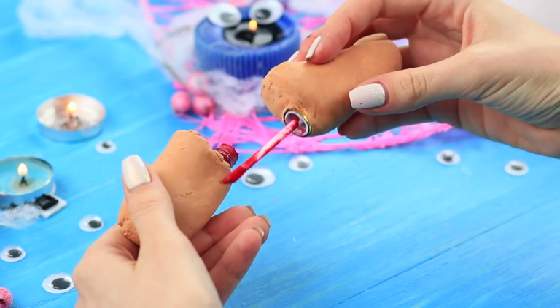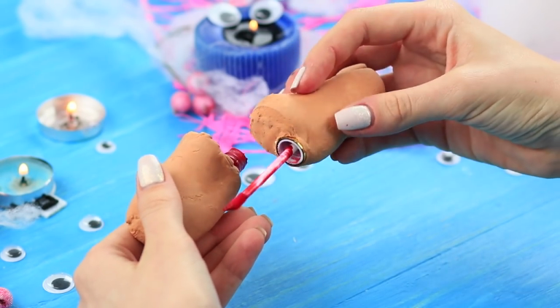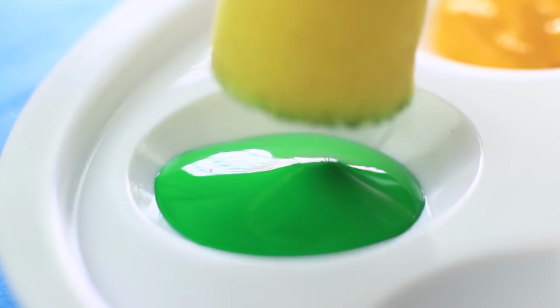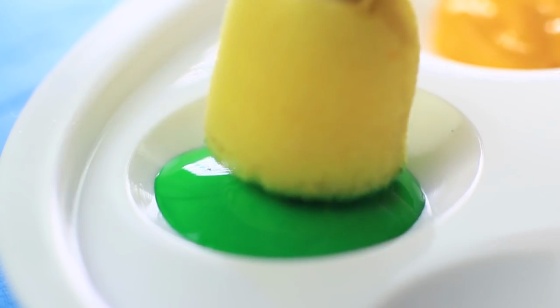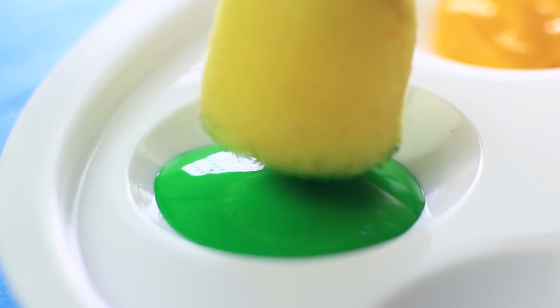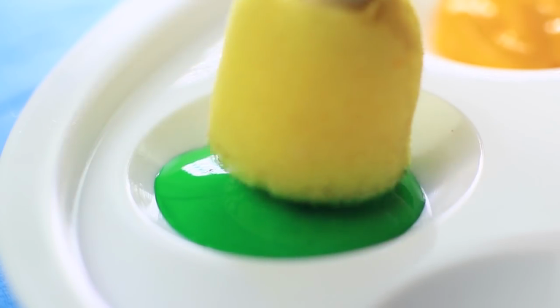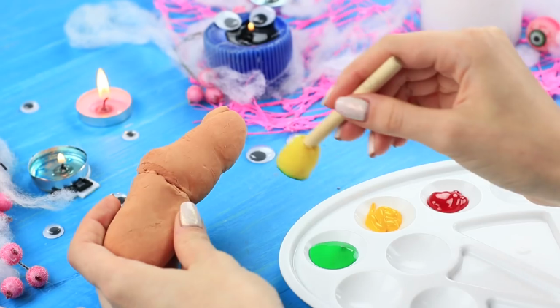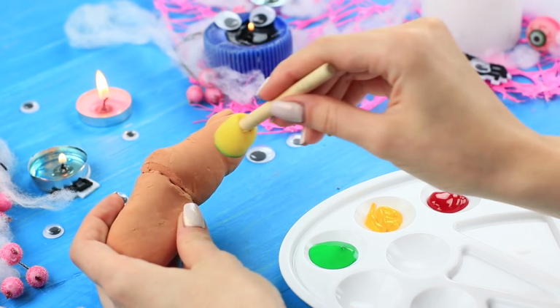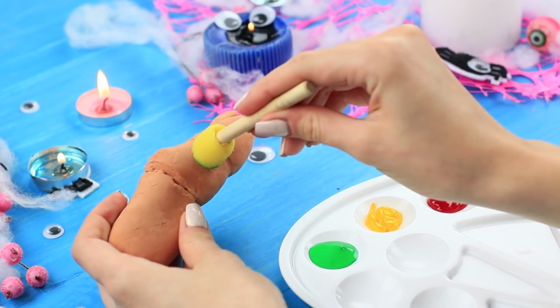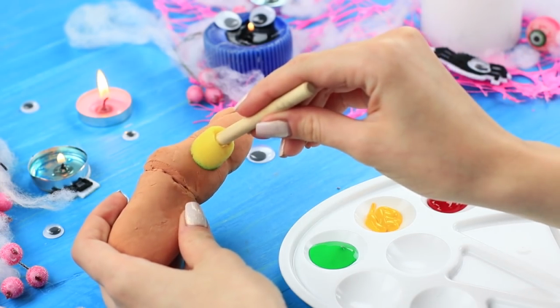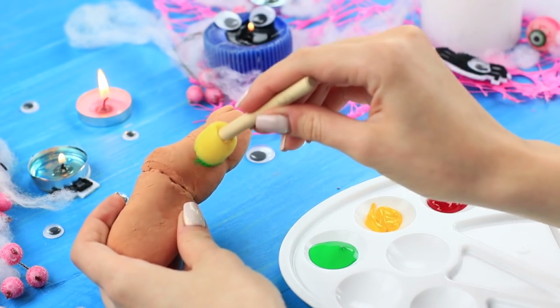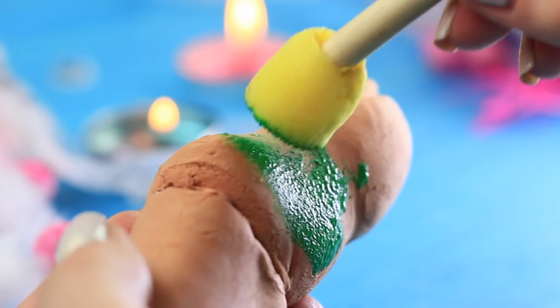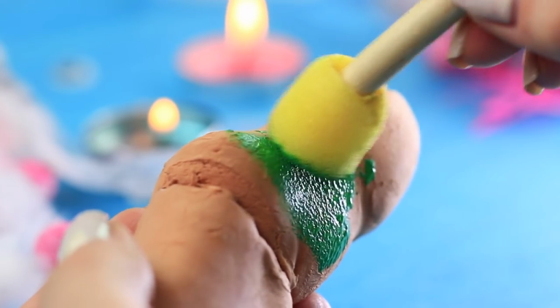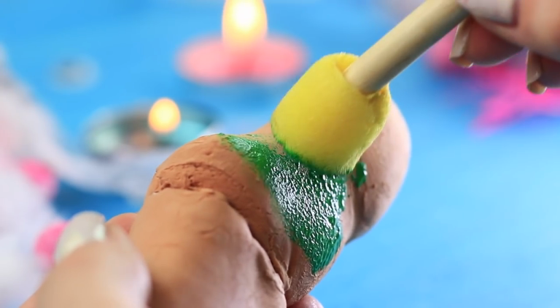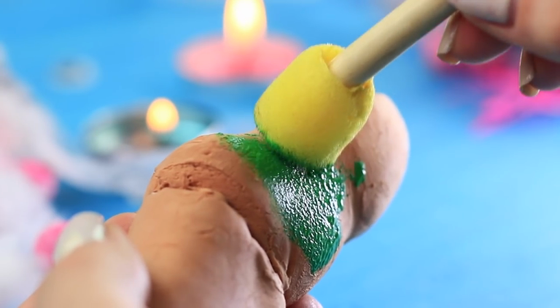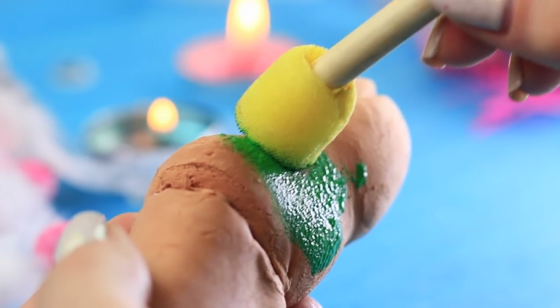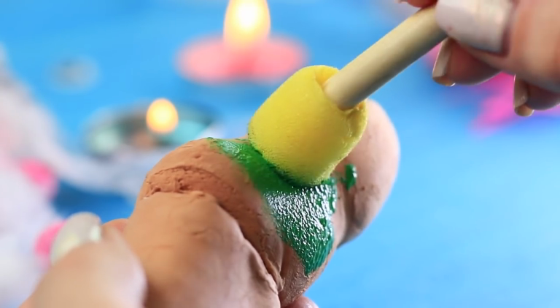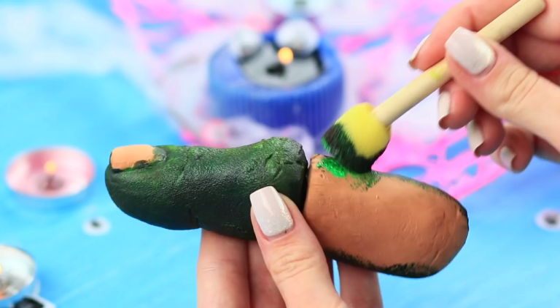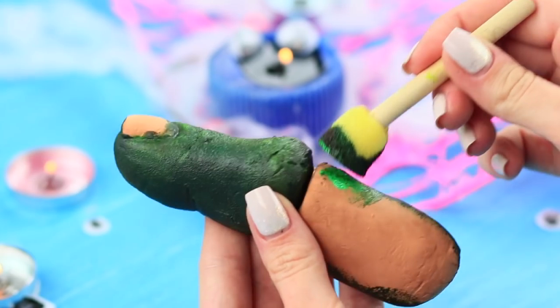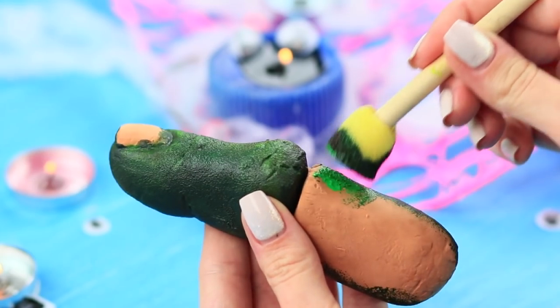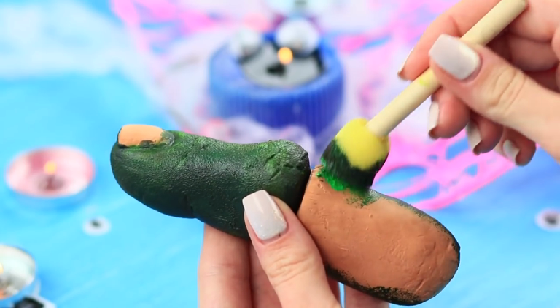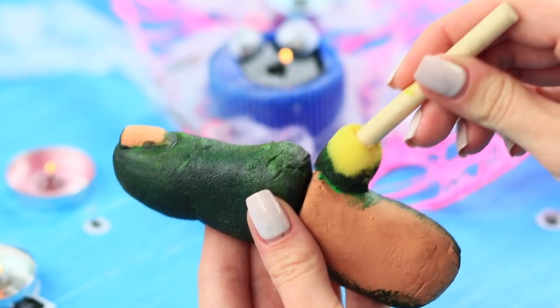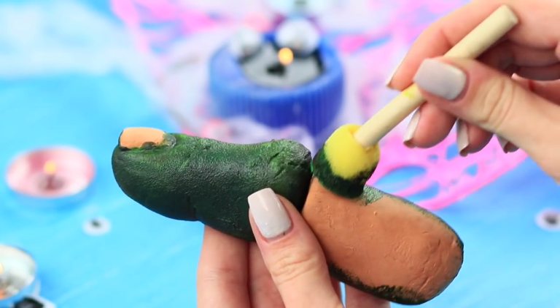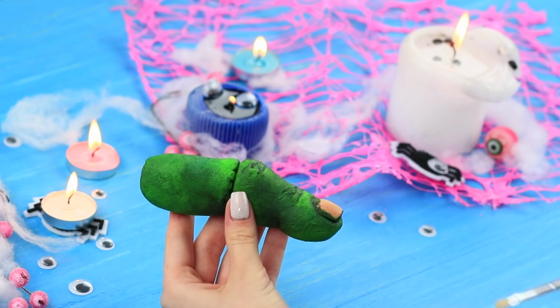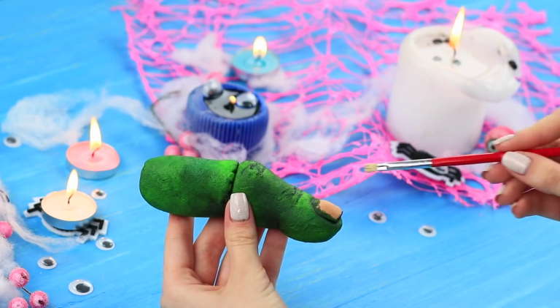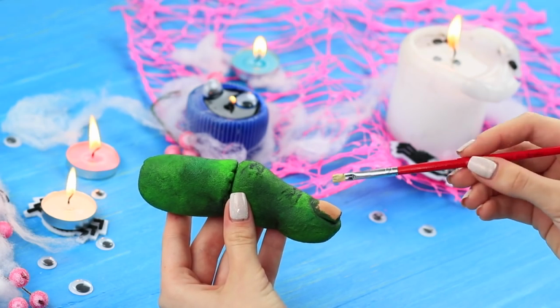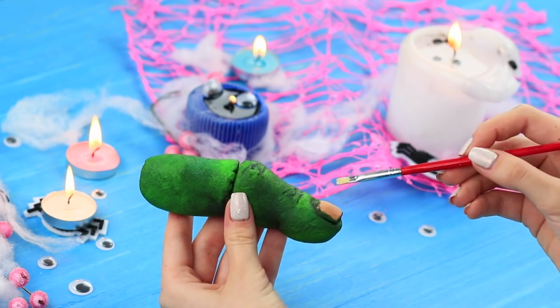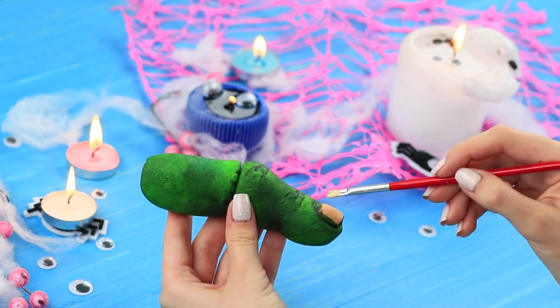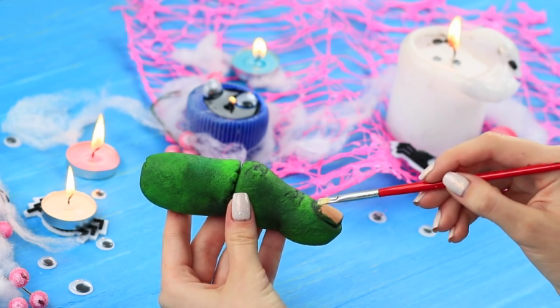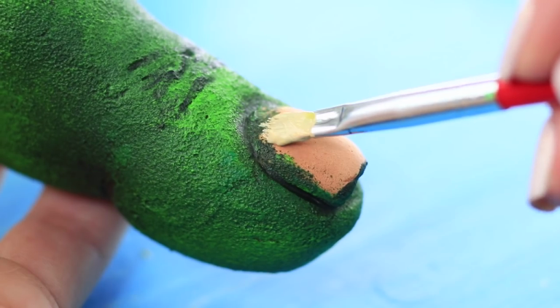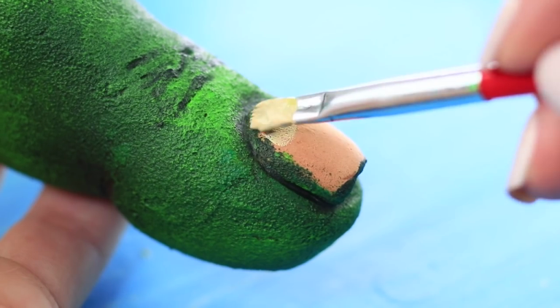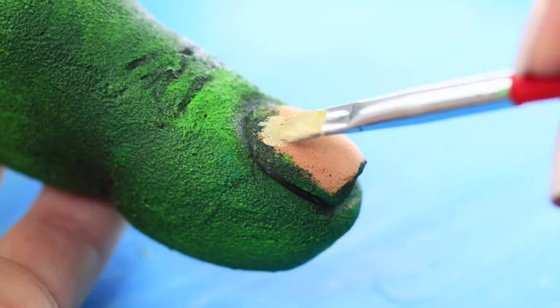Paint the finger green and color the cracked nail.